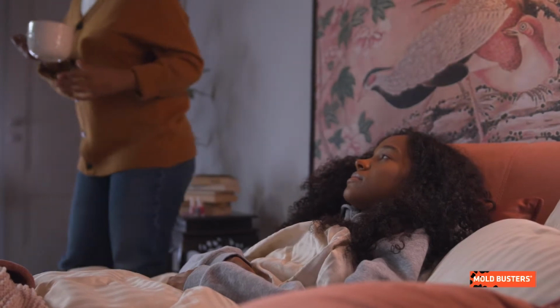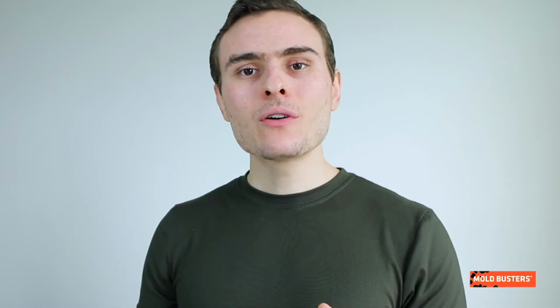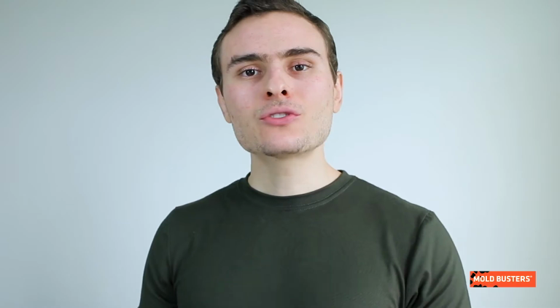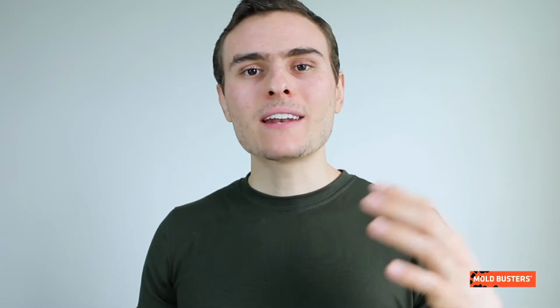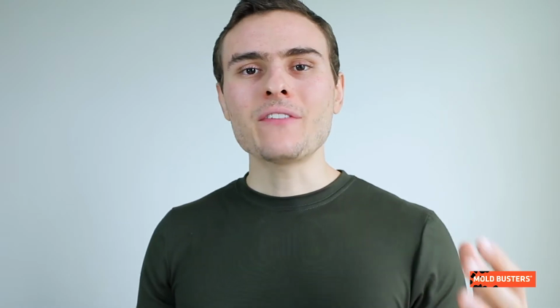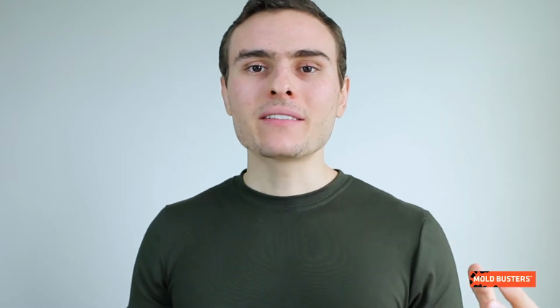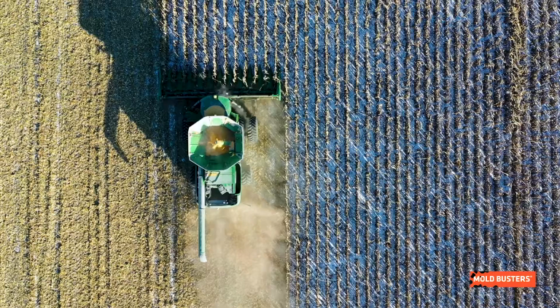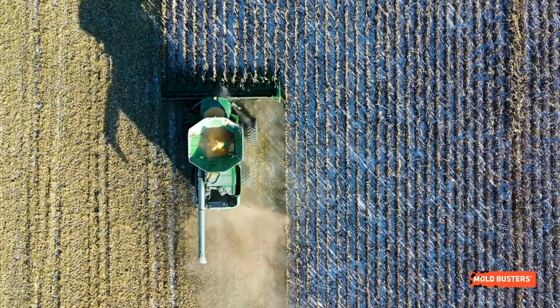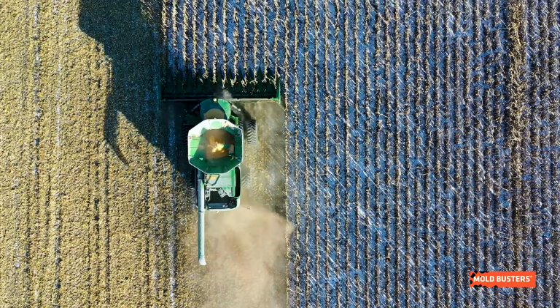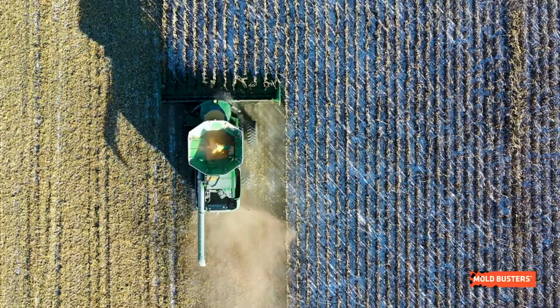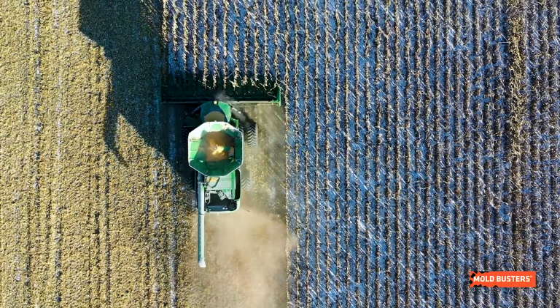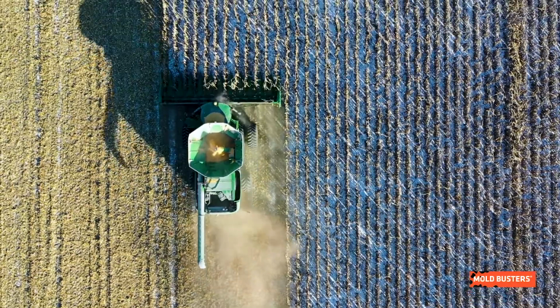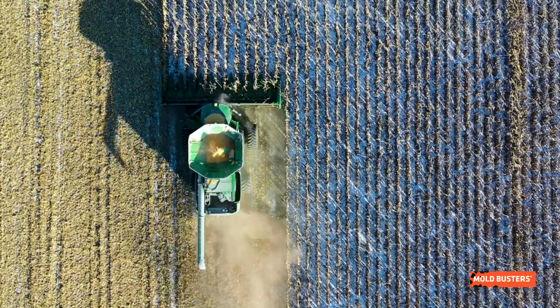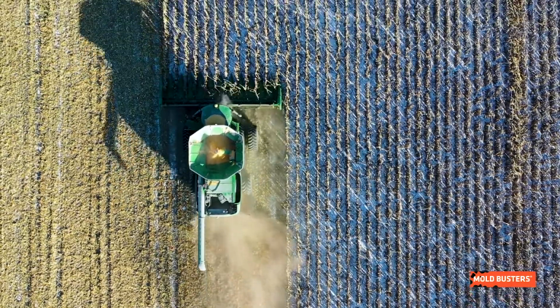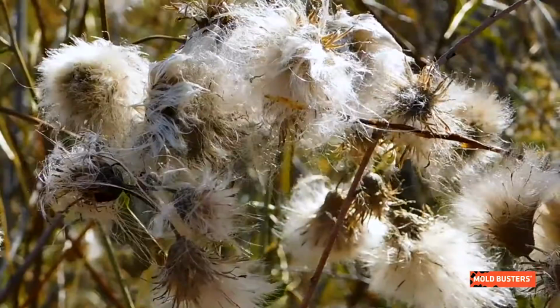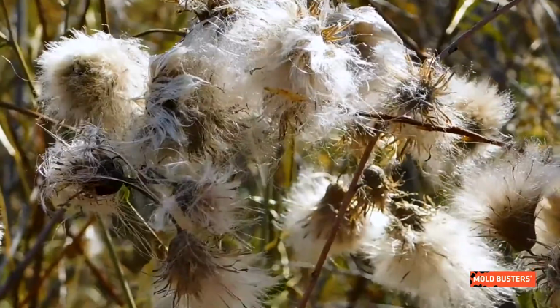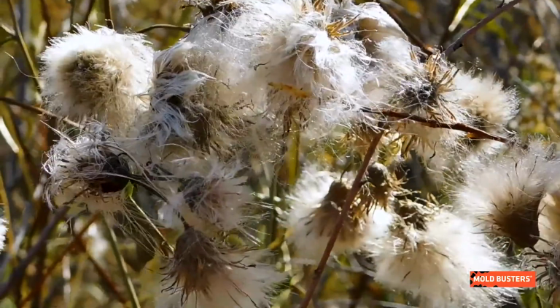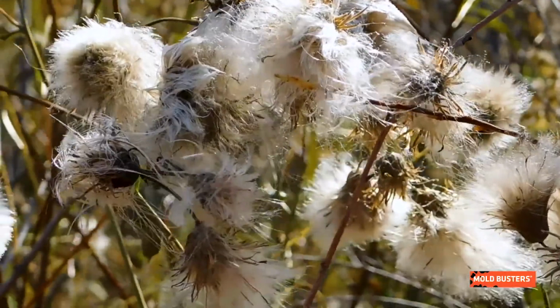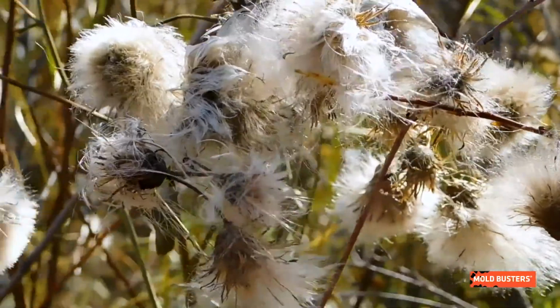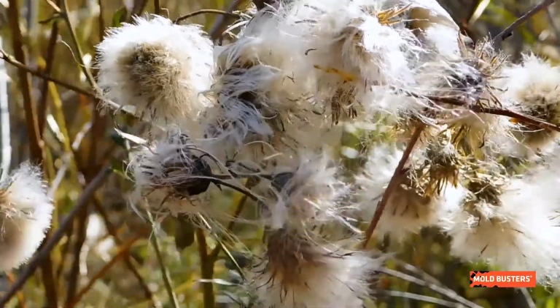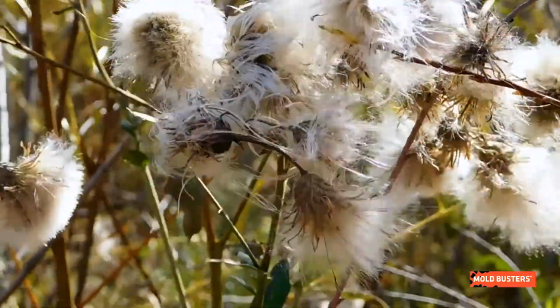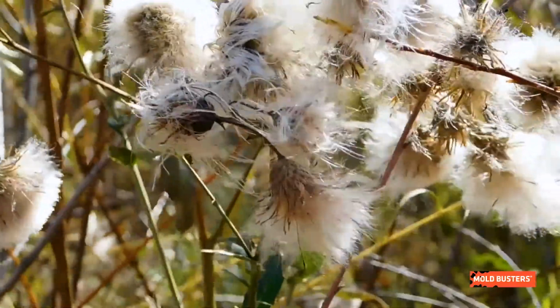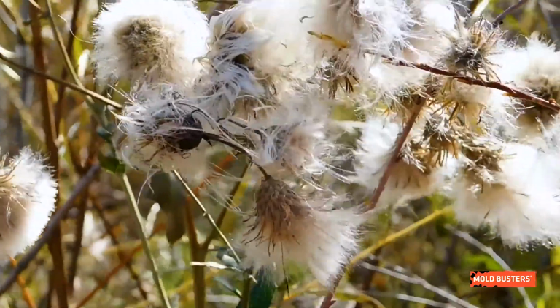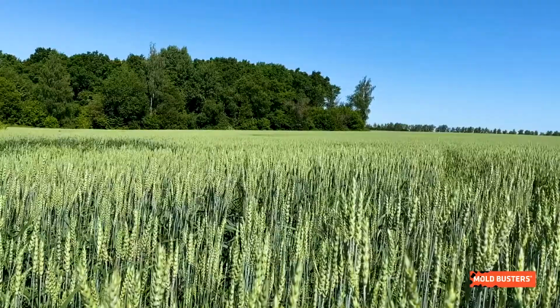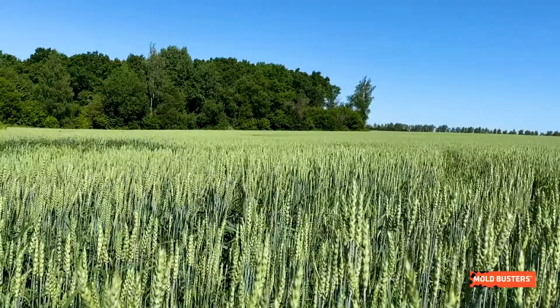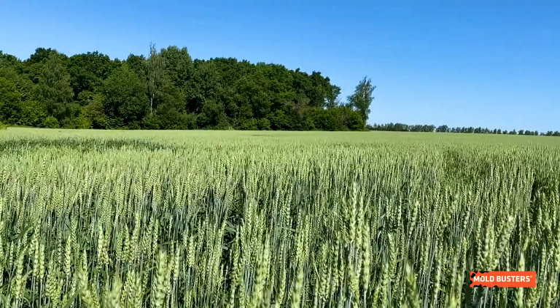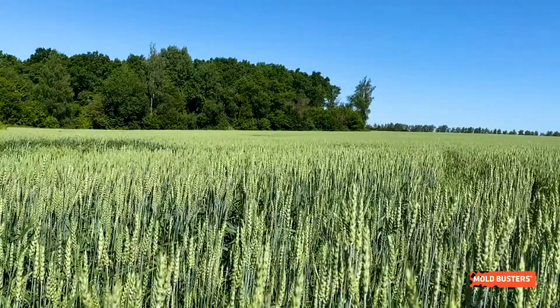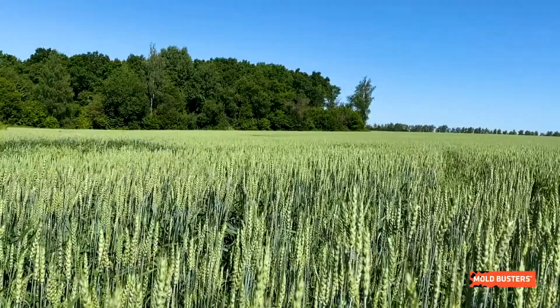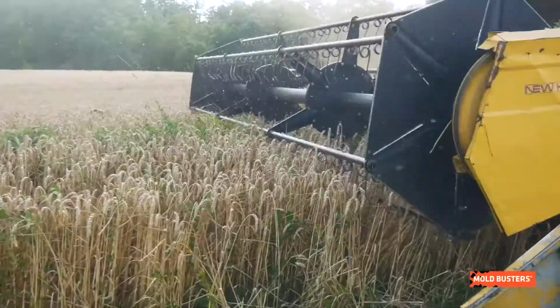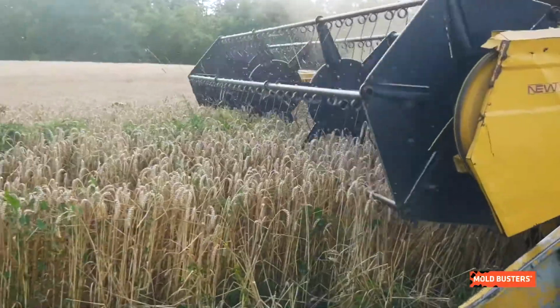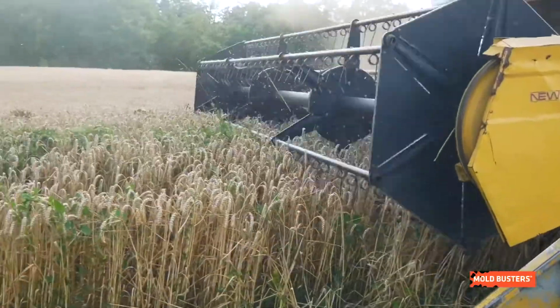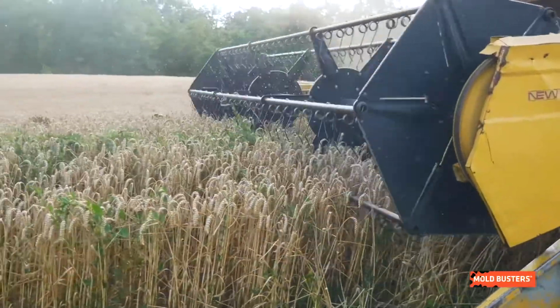The fungus can infect seeds of corn, peanuts, cotton, and nut trees, both pre- and post-harvest.